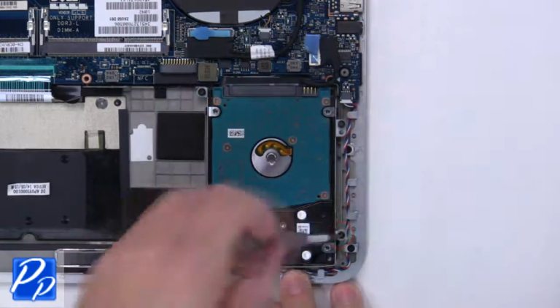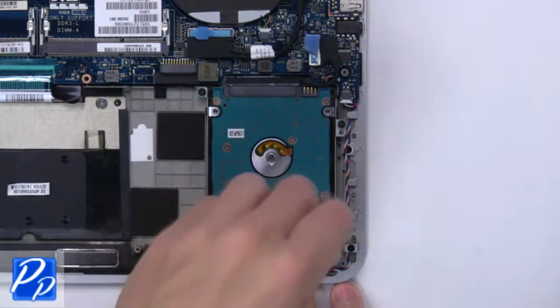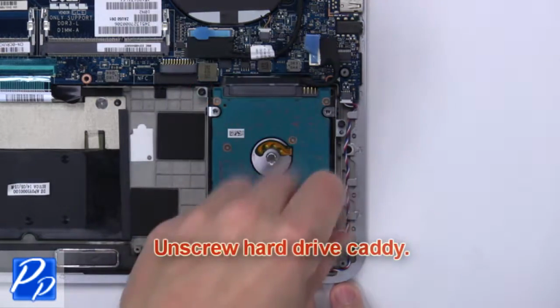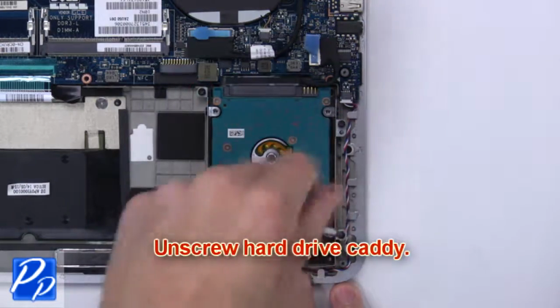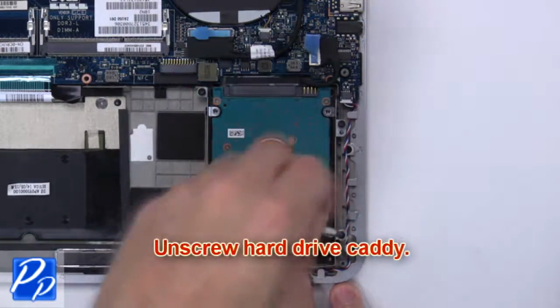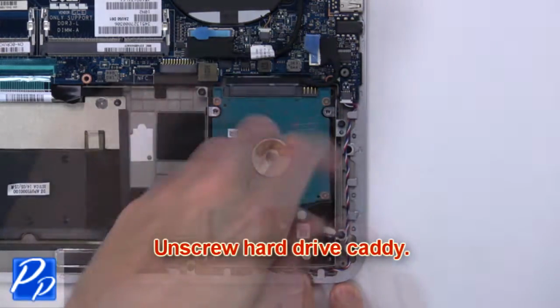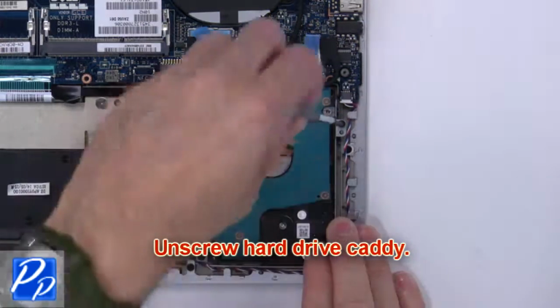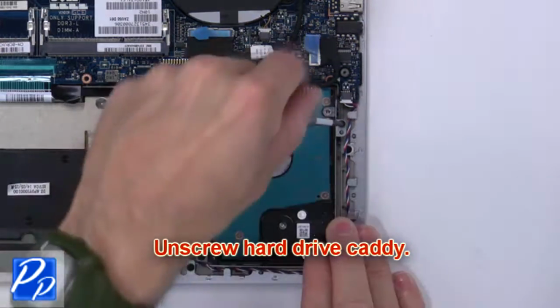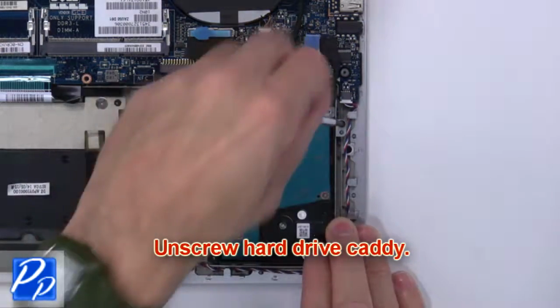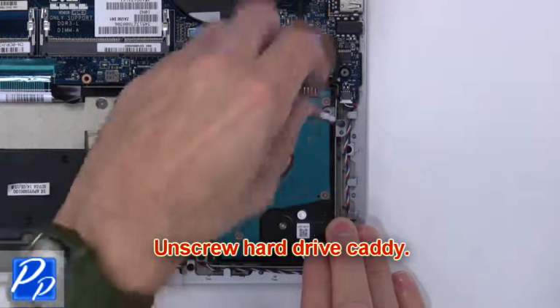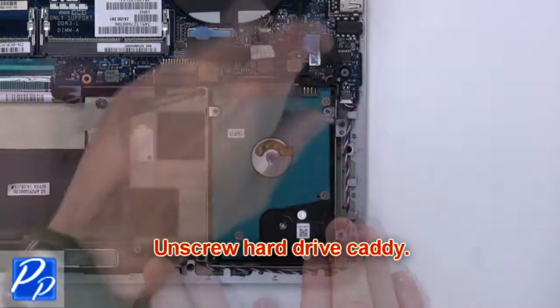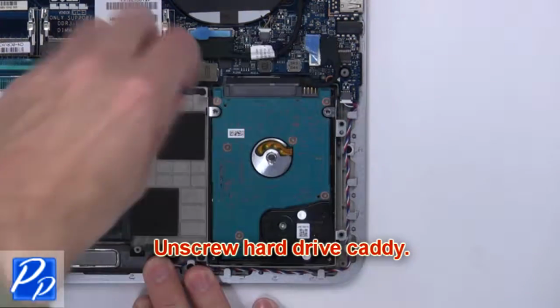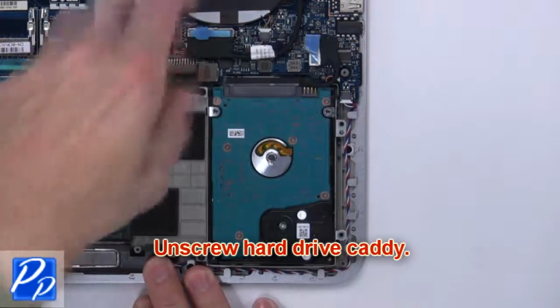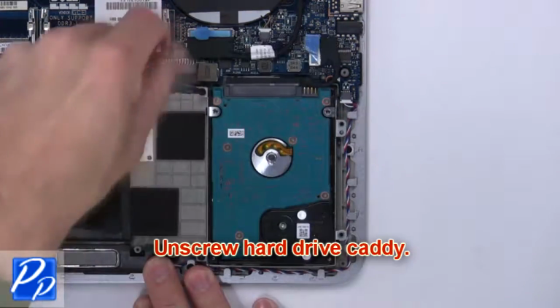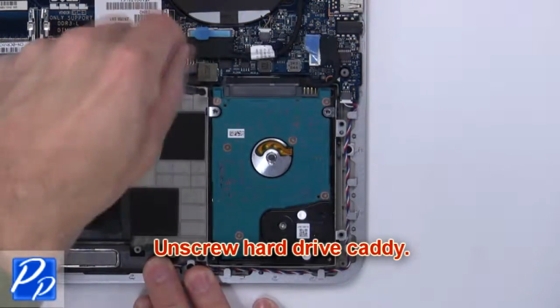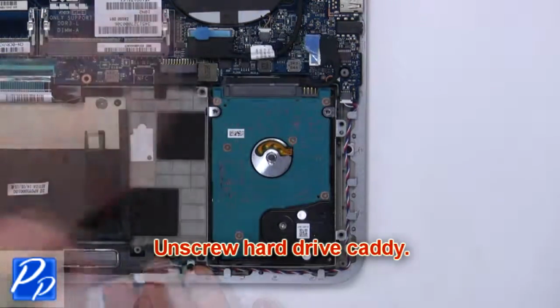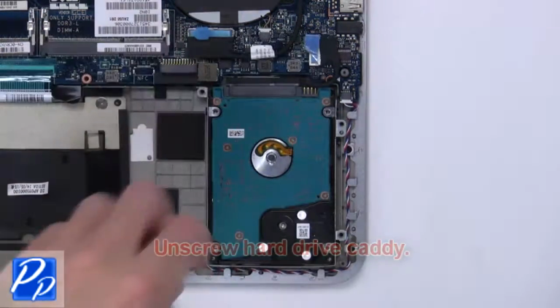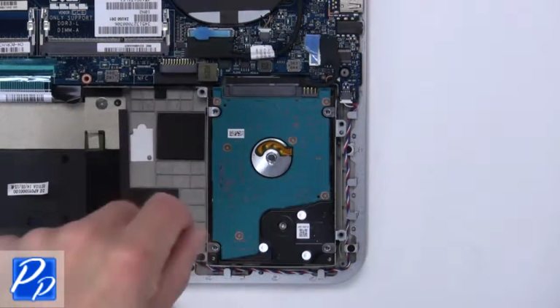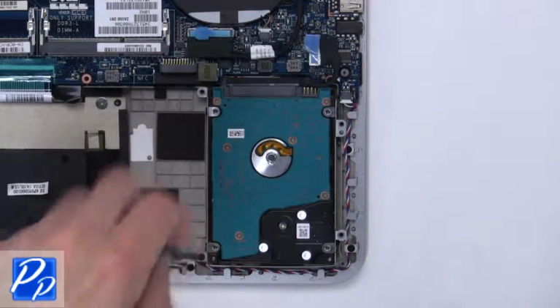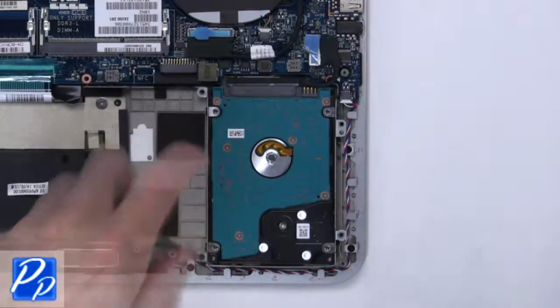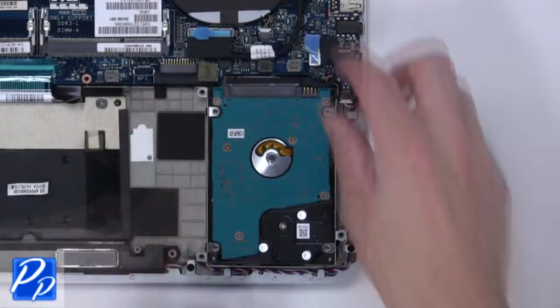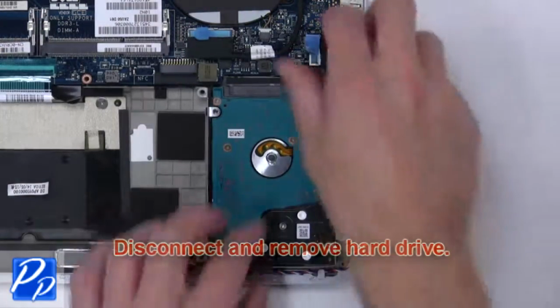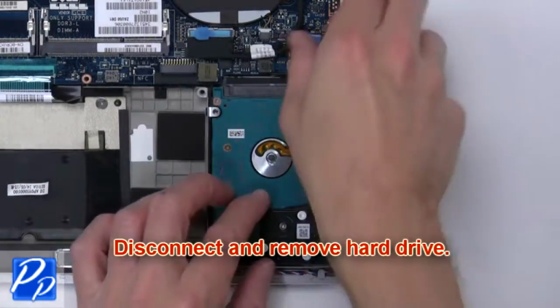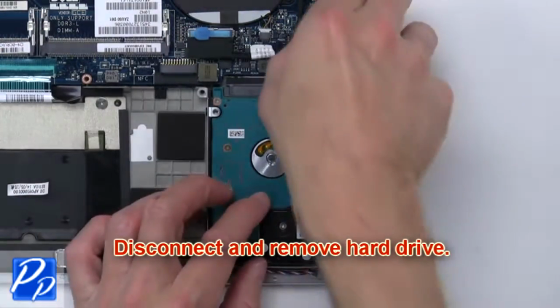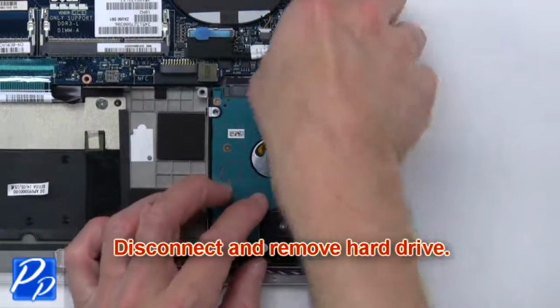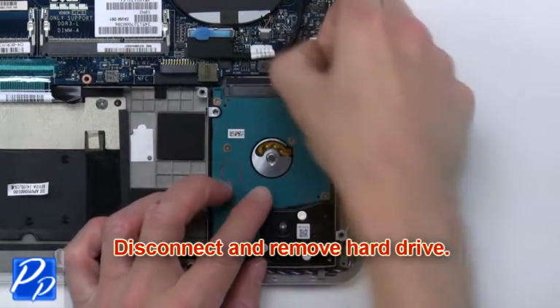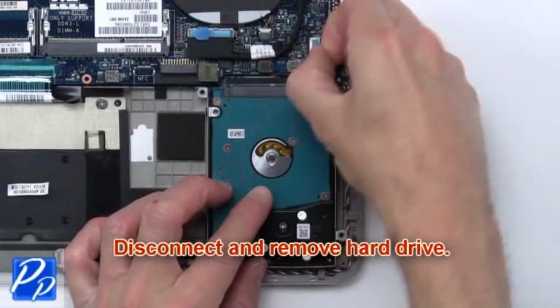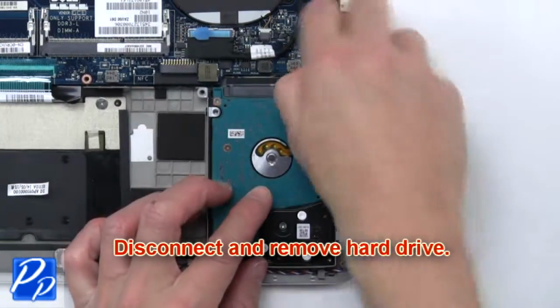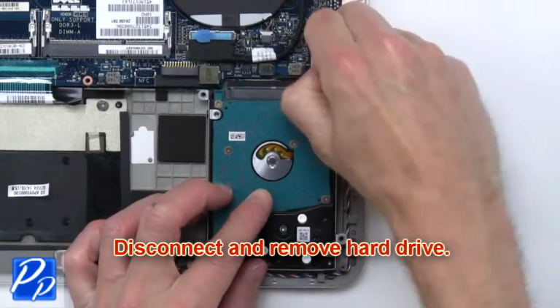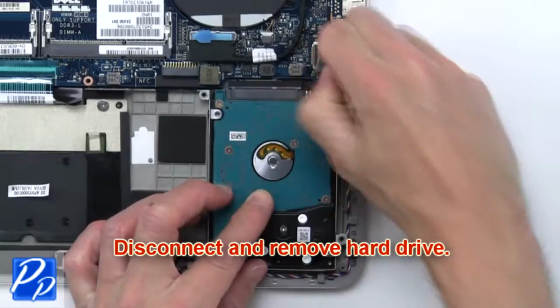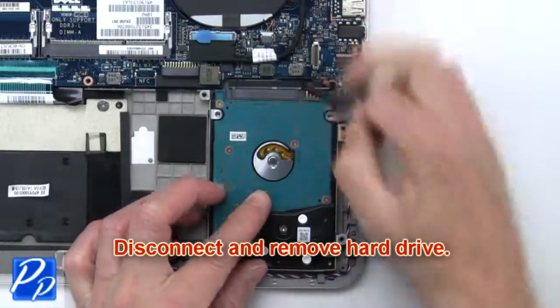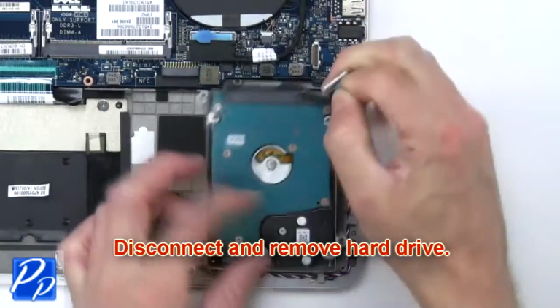Next, unscrew the hard drive caddy. Then disconnect and remove the hard drive.